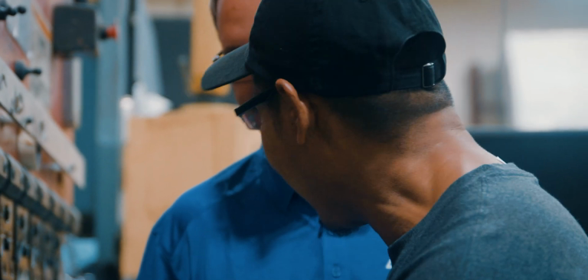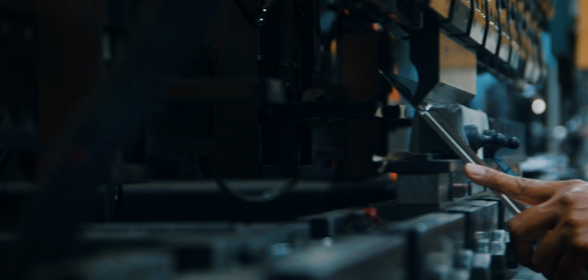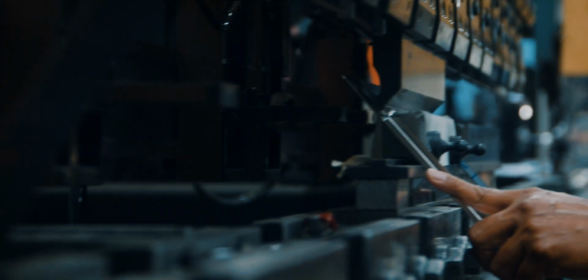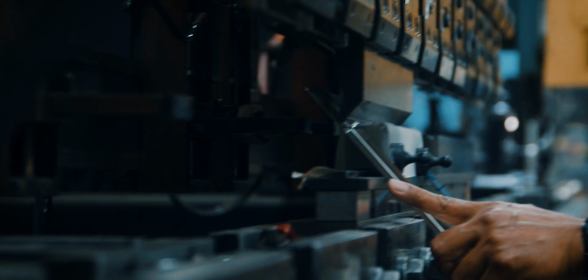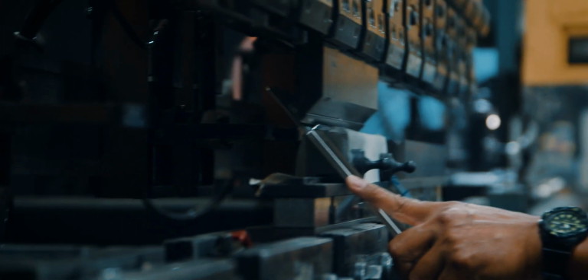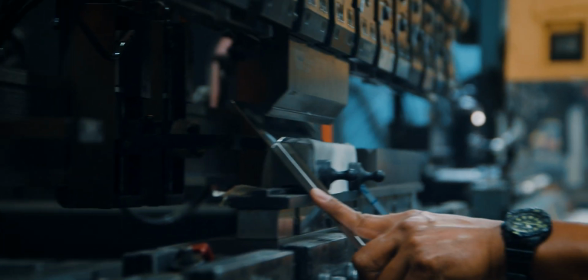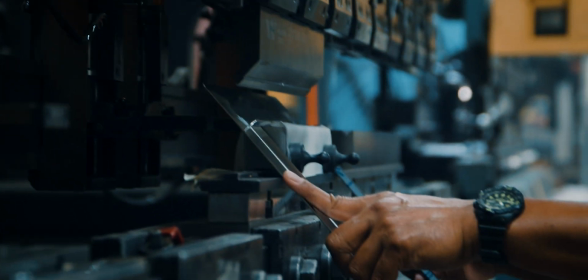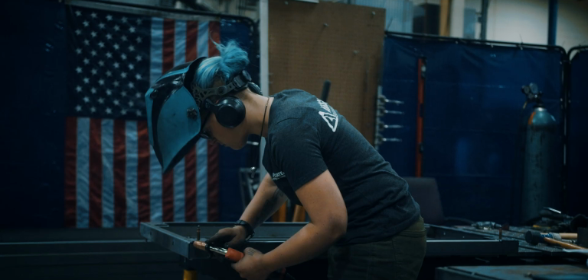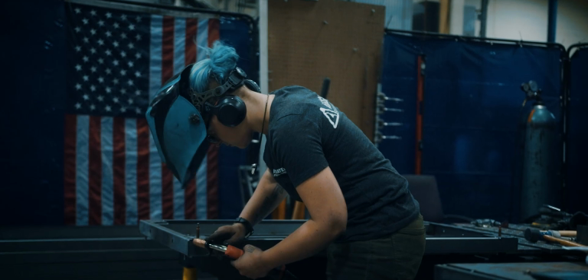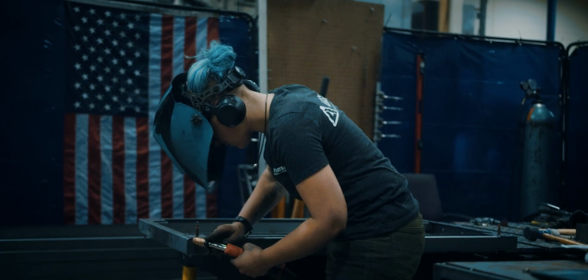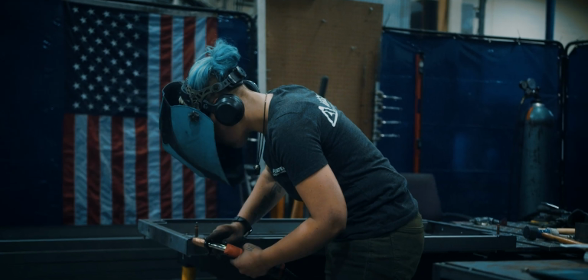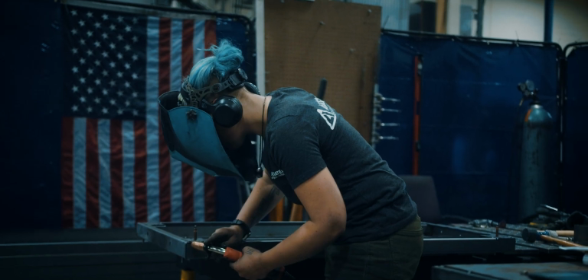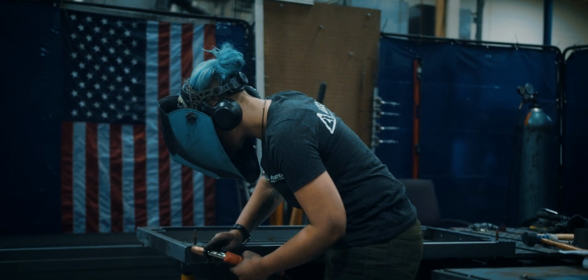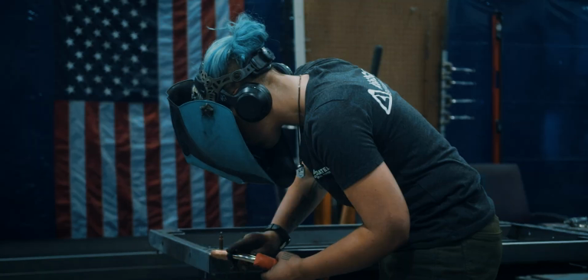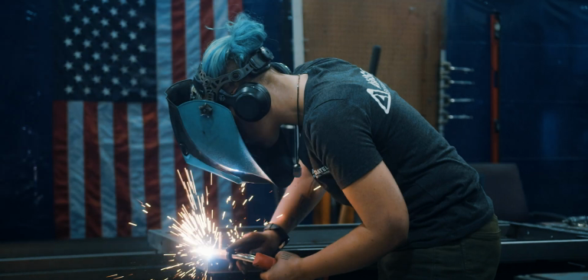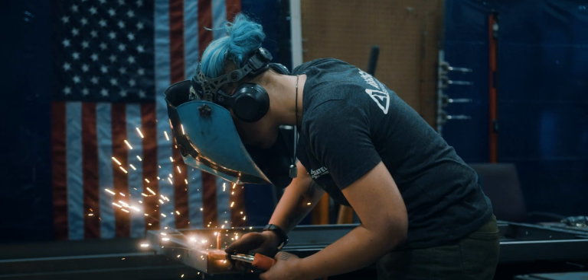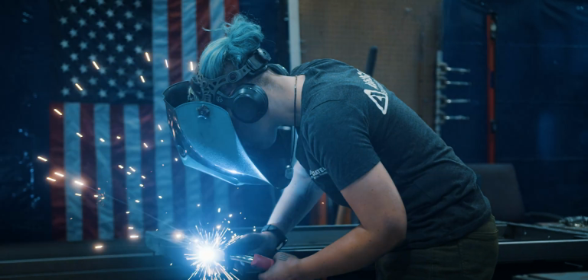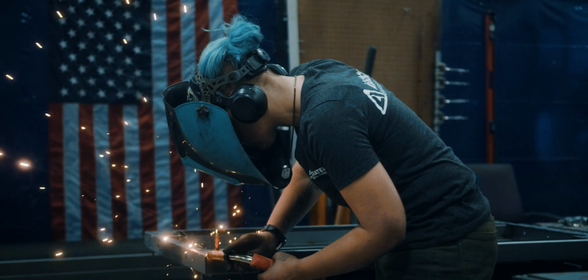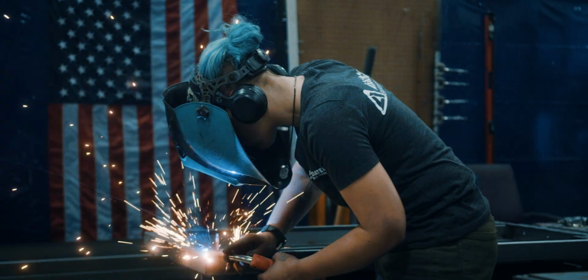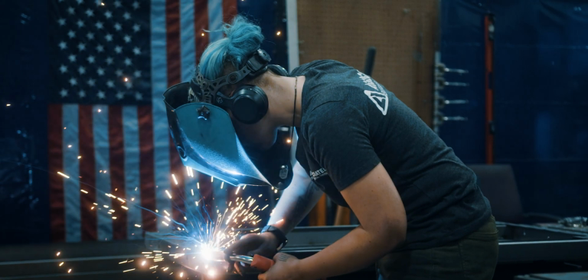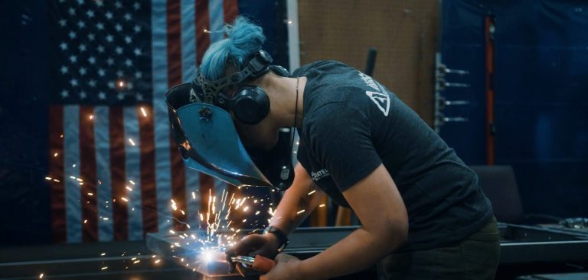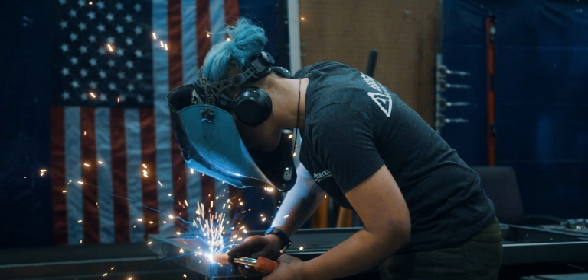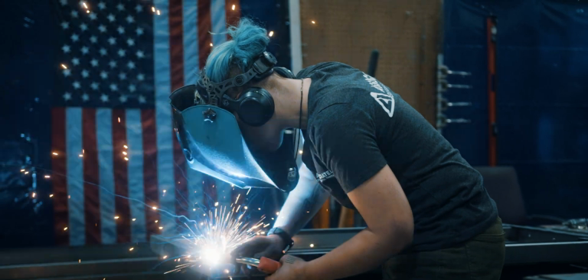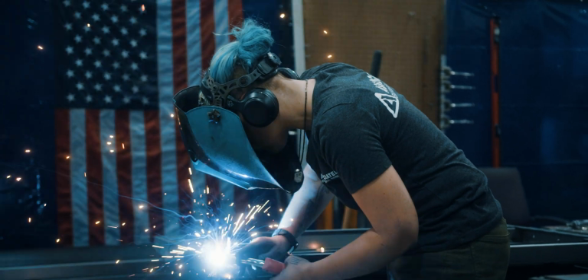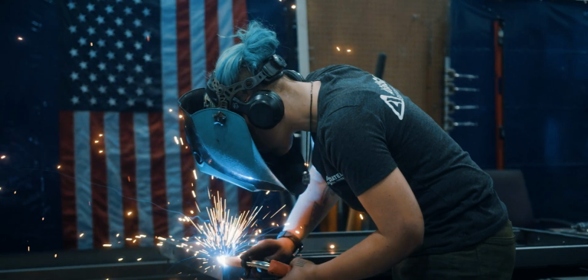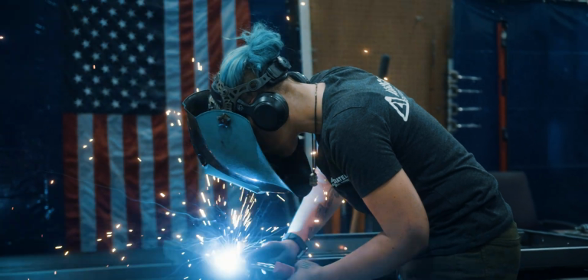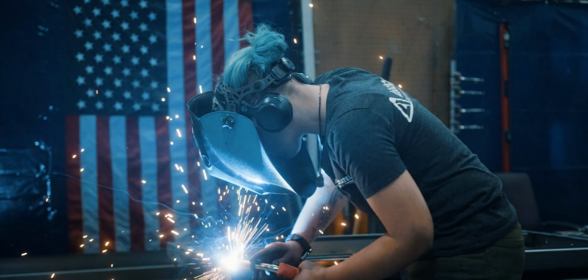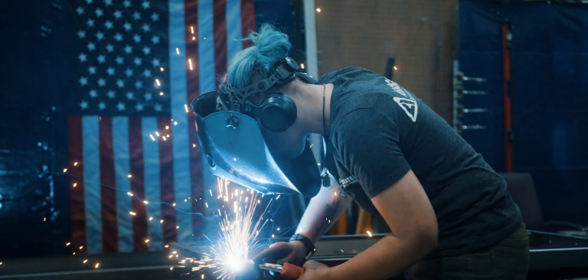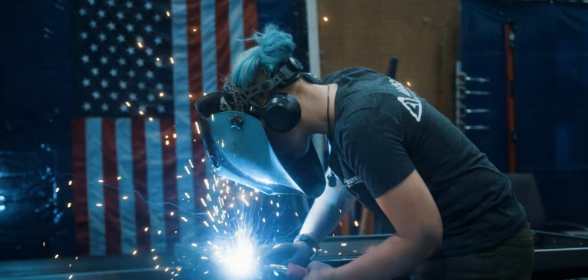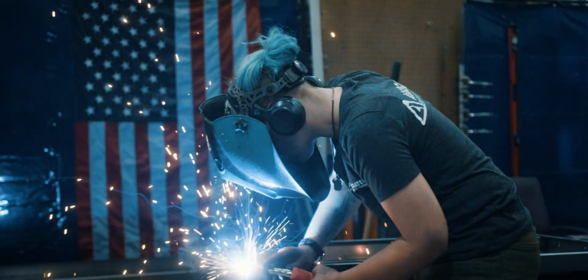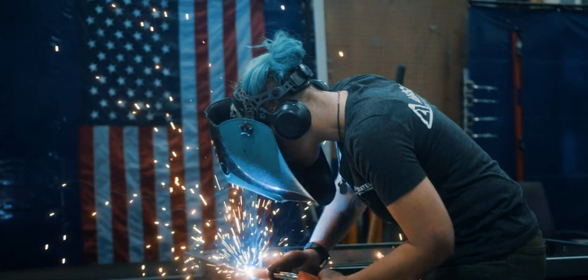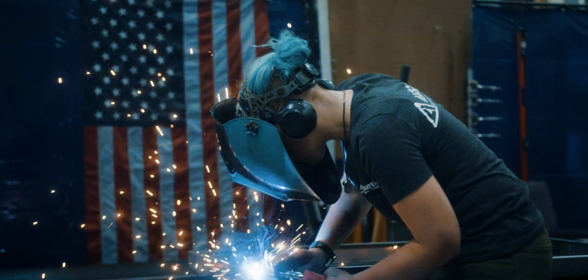Proudly made in America. Building an environmental chamber that is designed in this building, manufactured in this building — it means a lot to me personally.